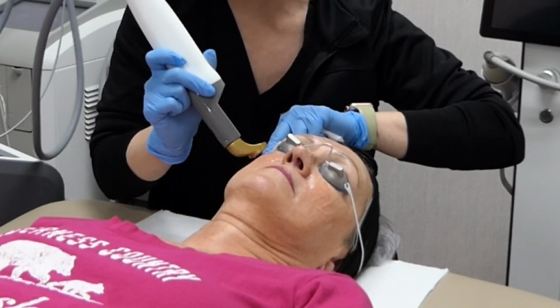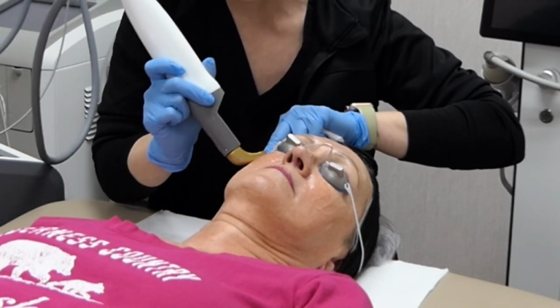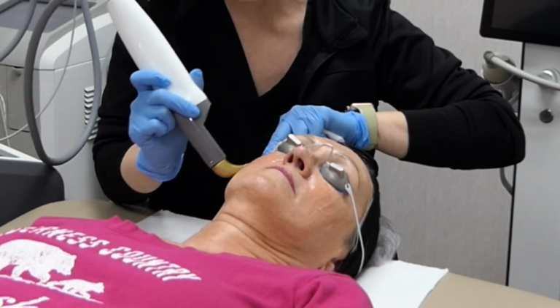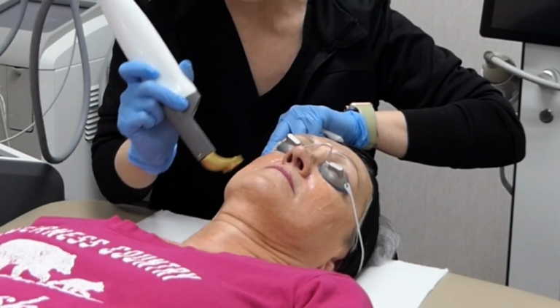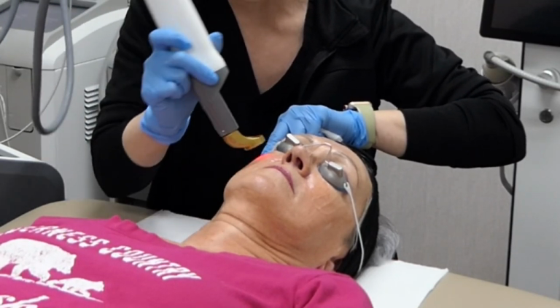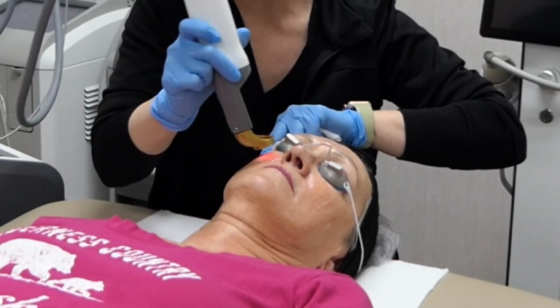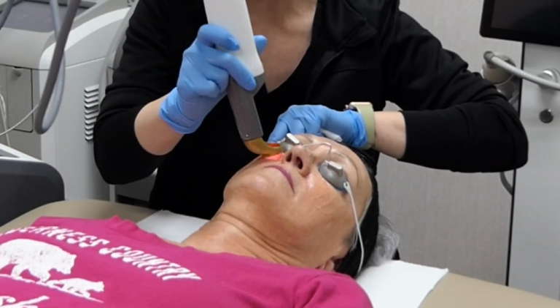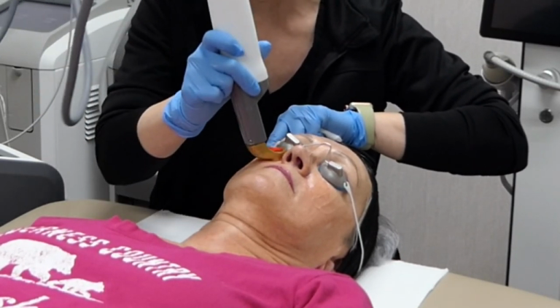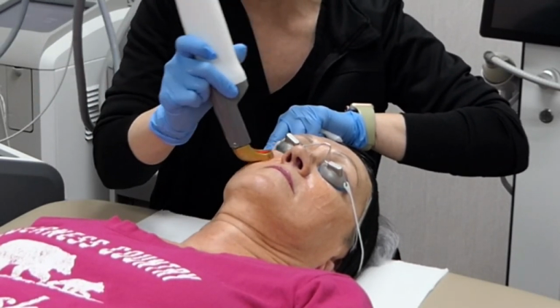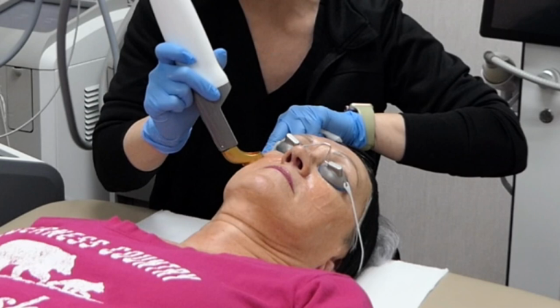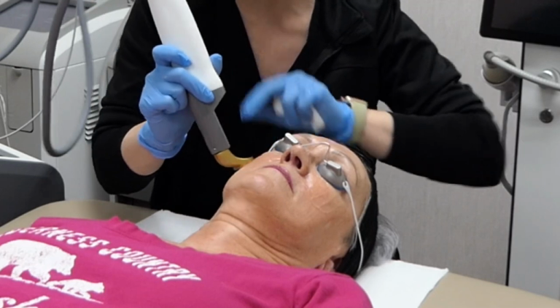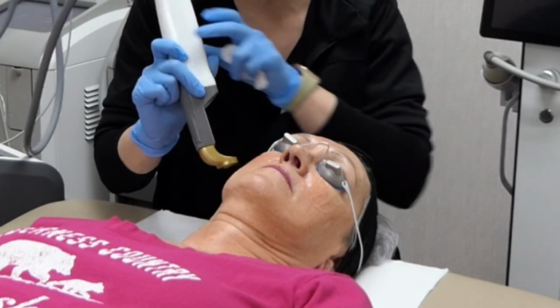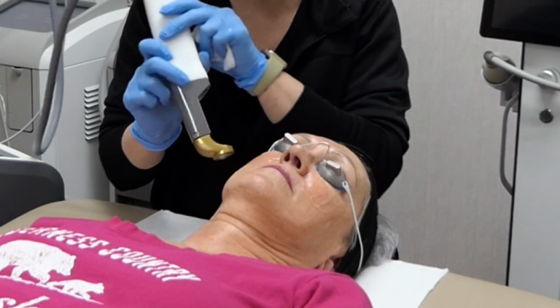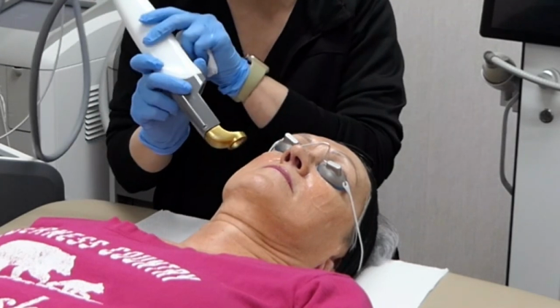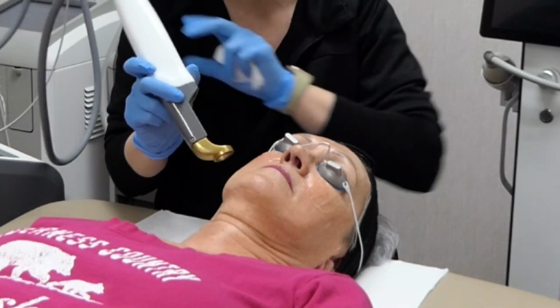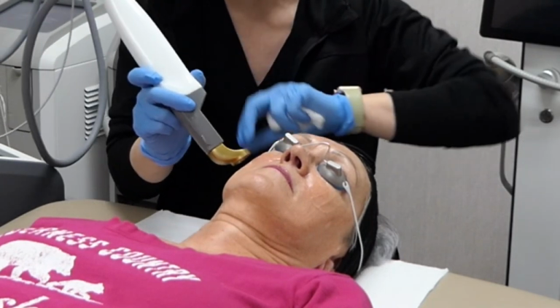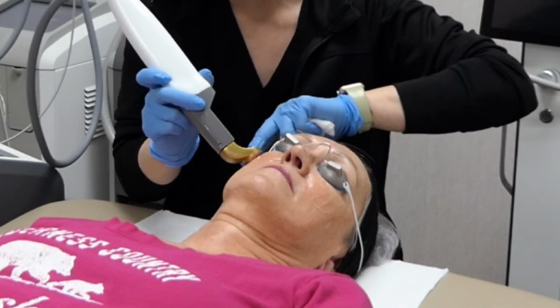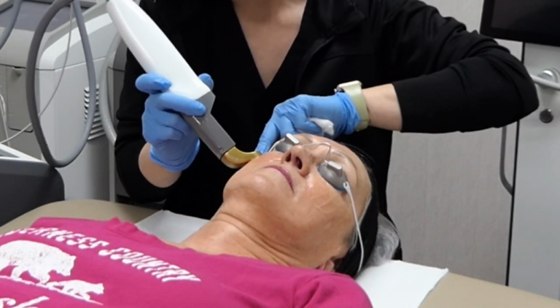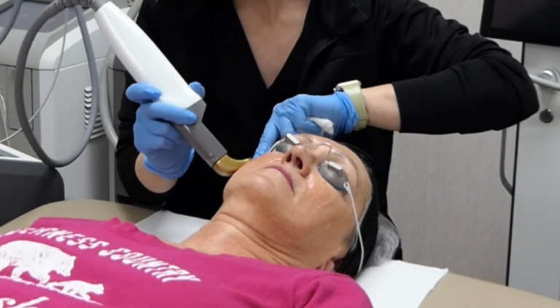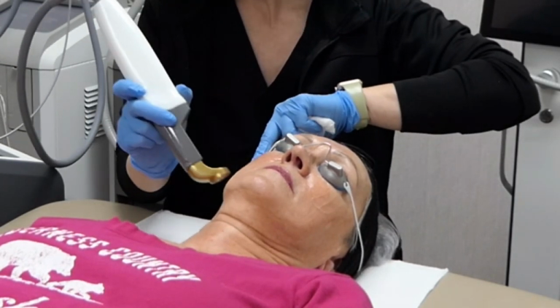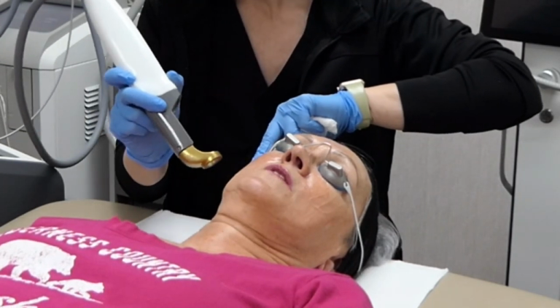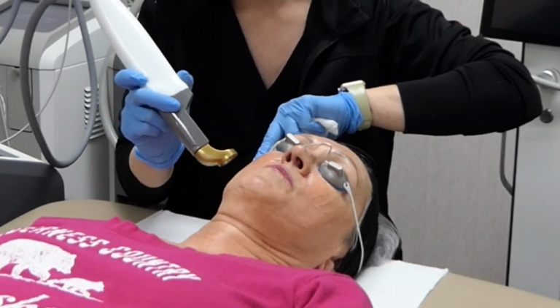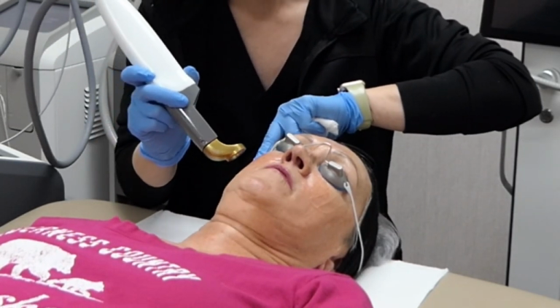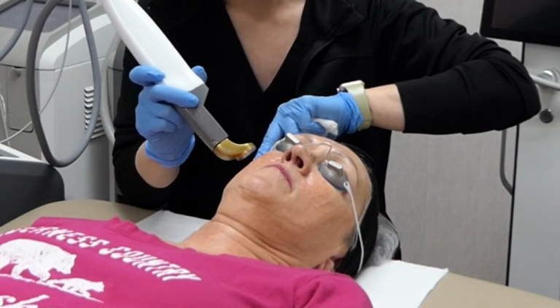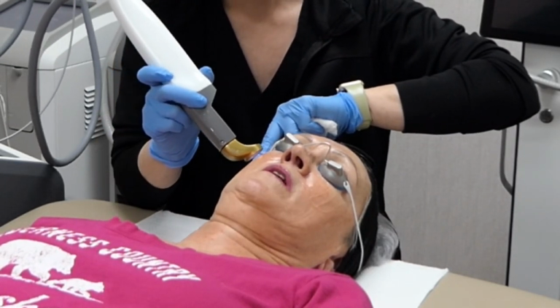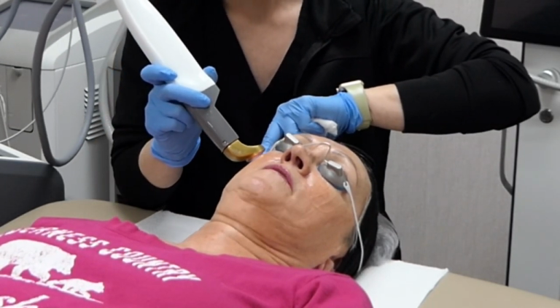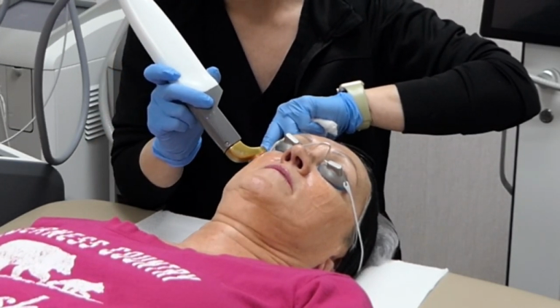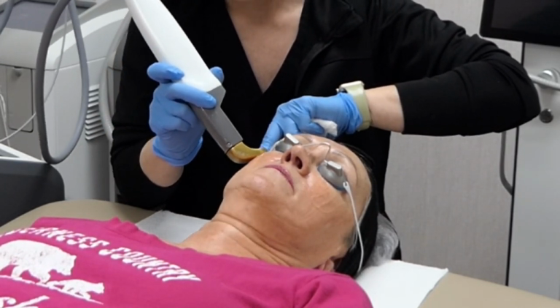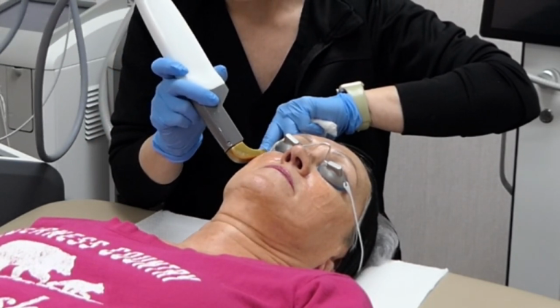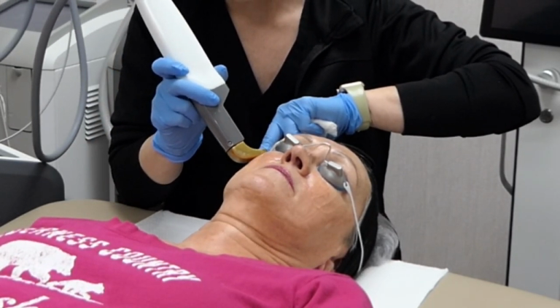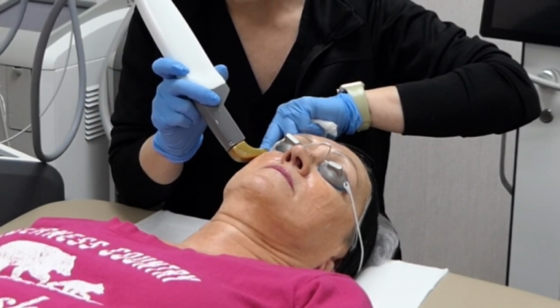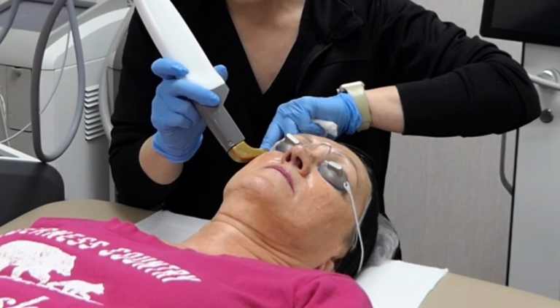I'm going to treat the upper cheeks and nose with this one to destroy those broken blood vessels.